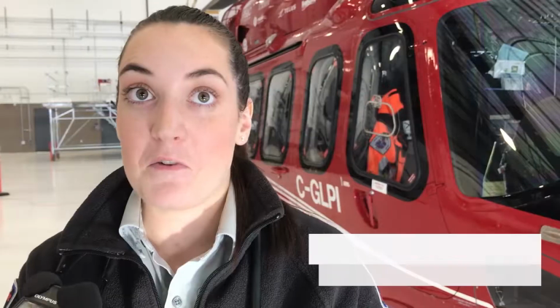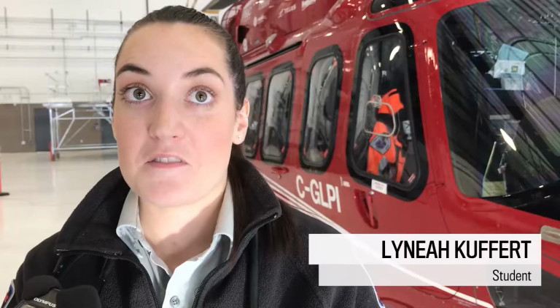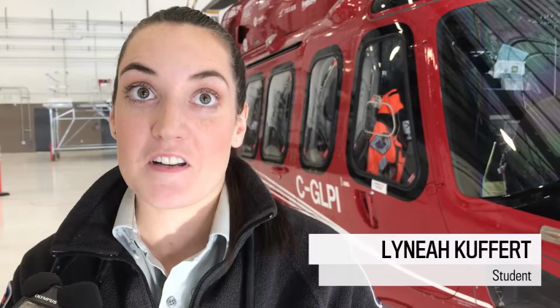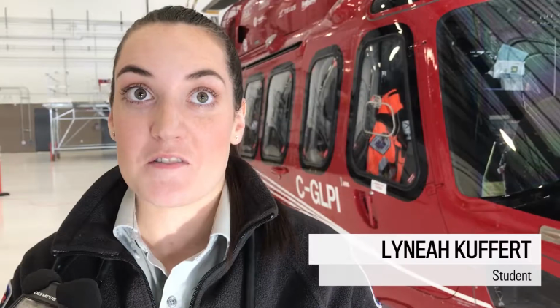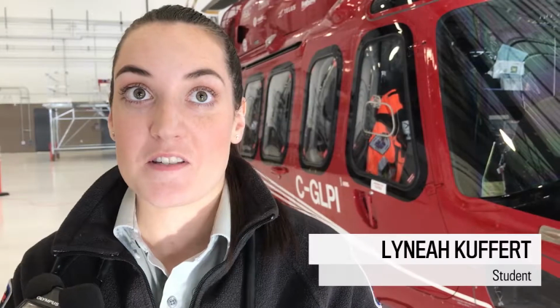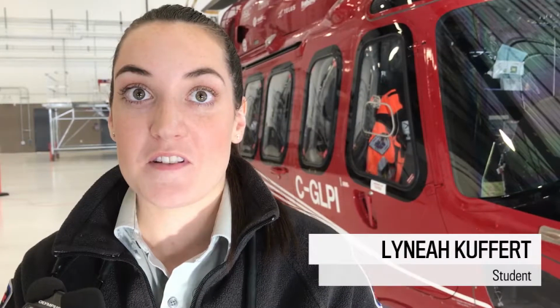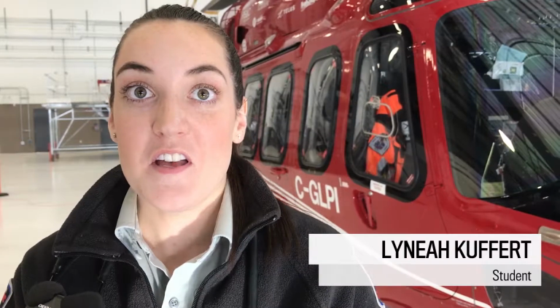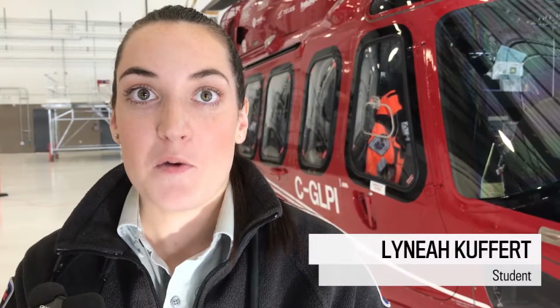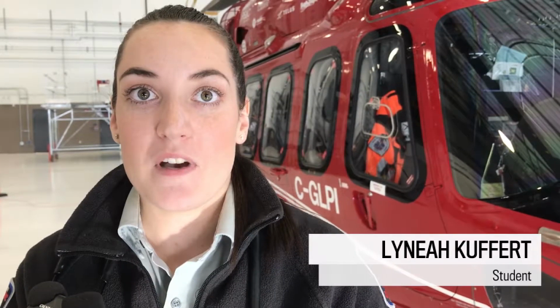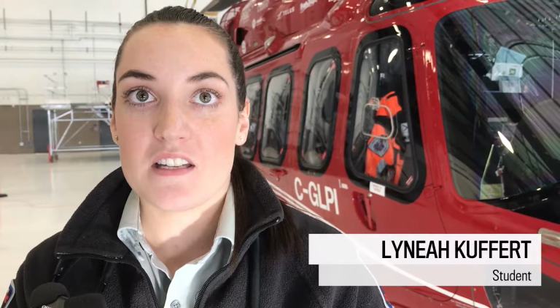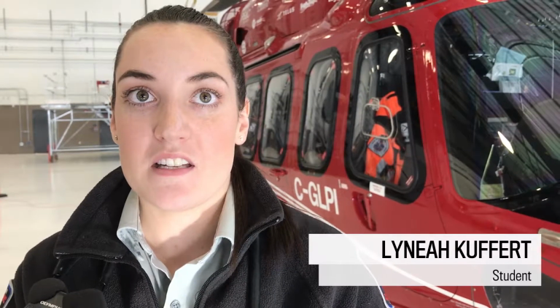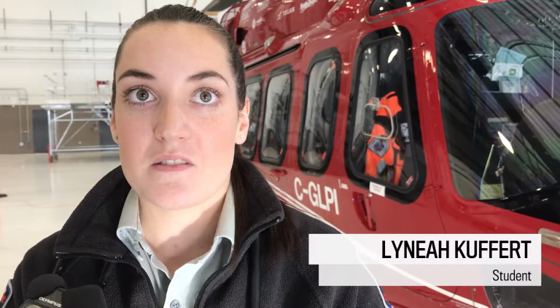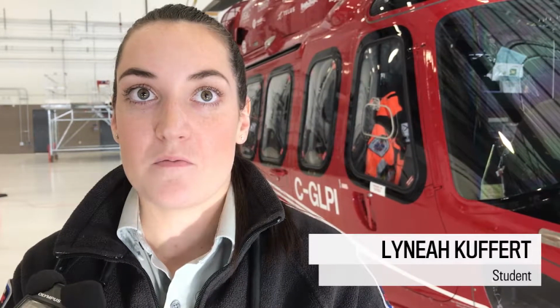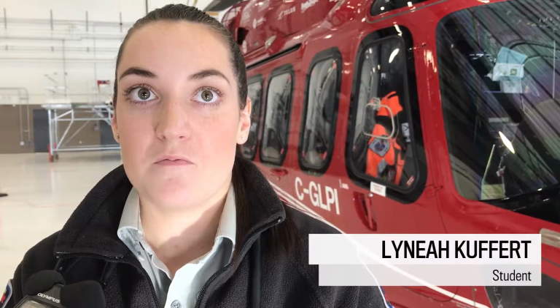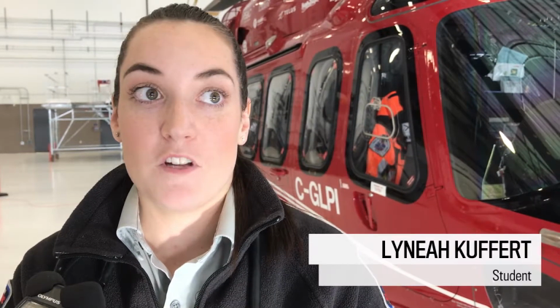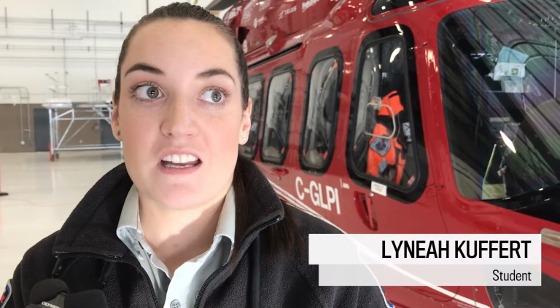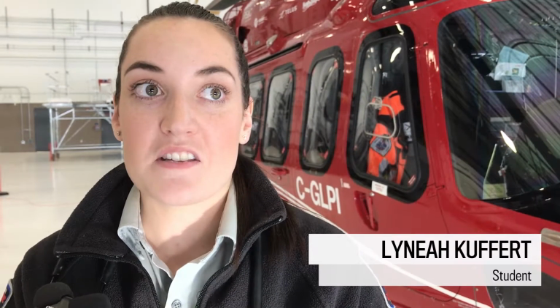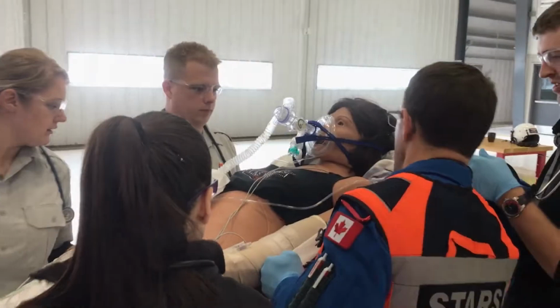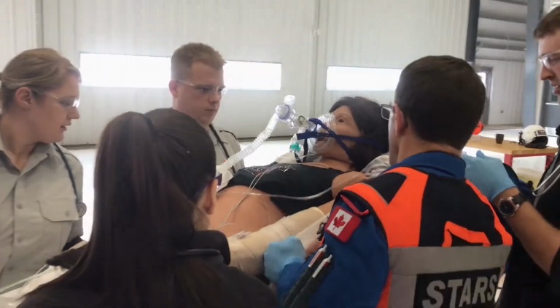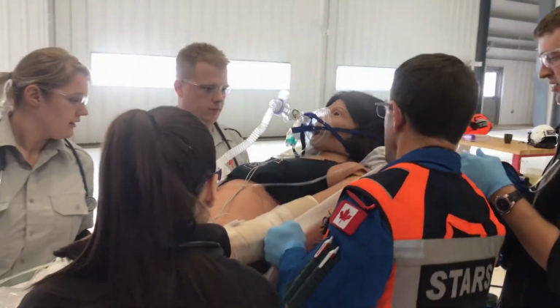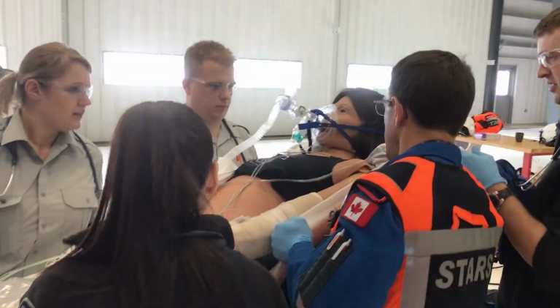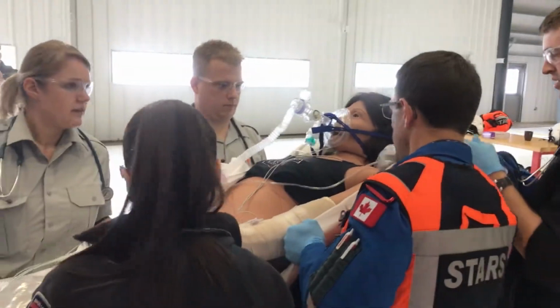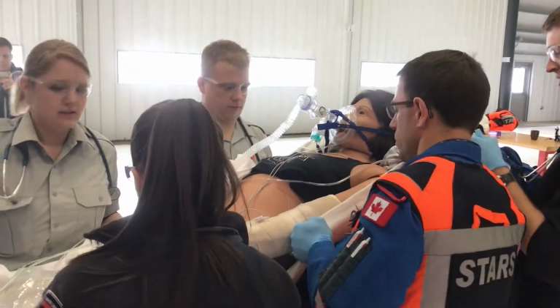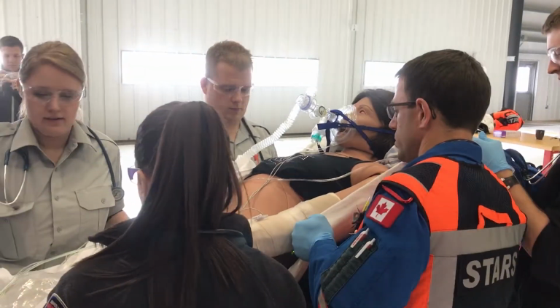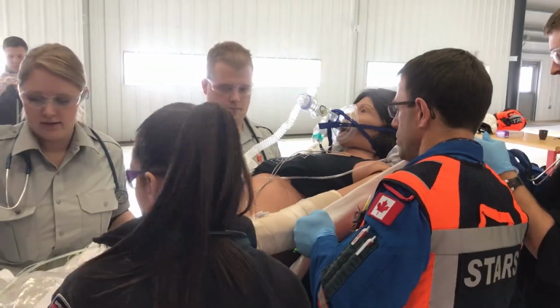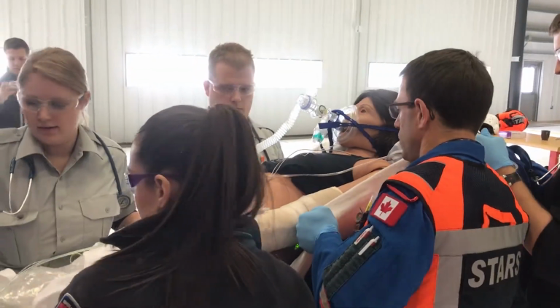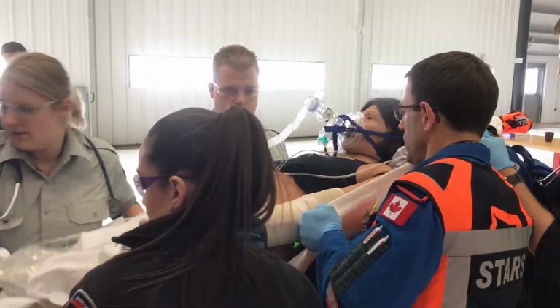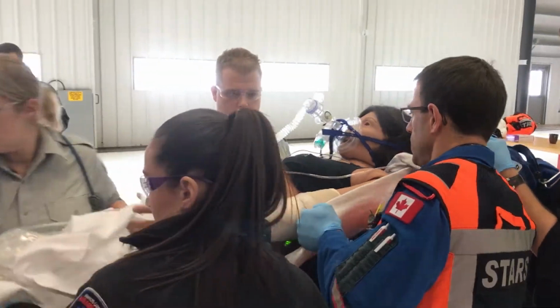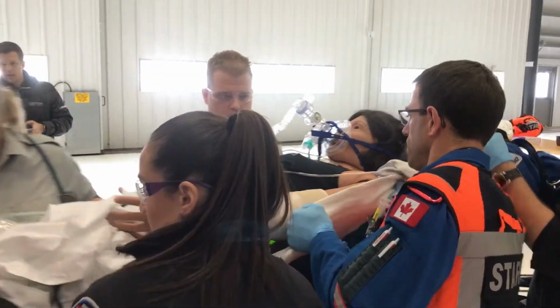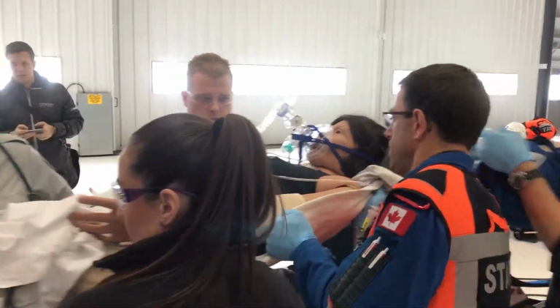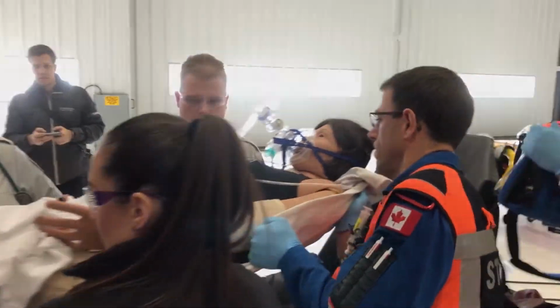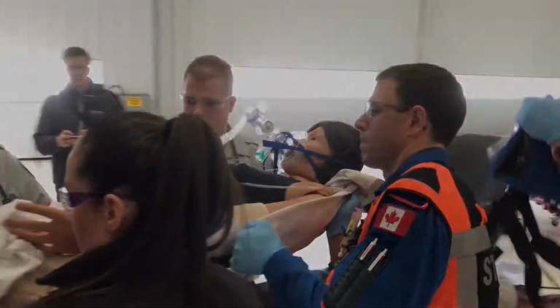It was very stressful, but it's really nice to do it with a mannequin before you have to do it in real life. Thank you so much.